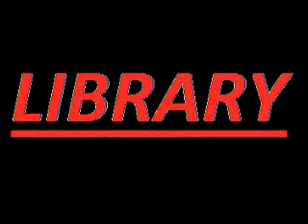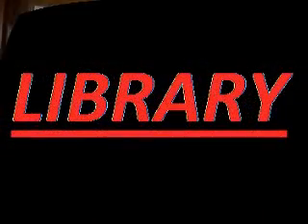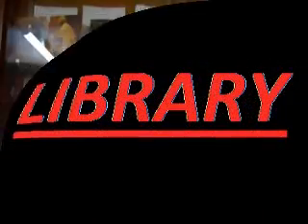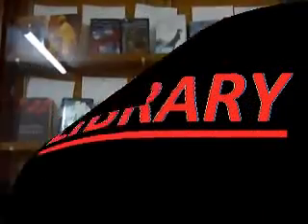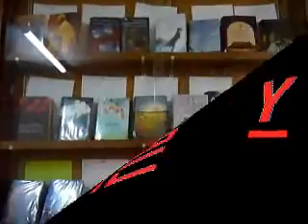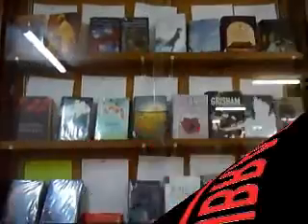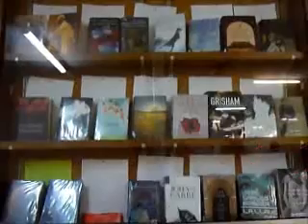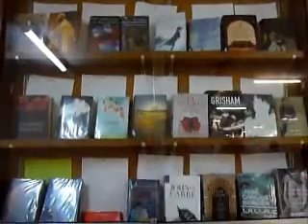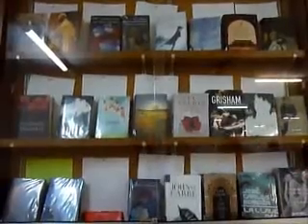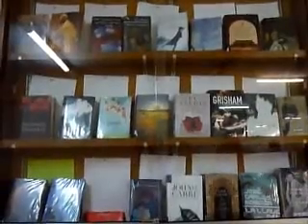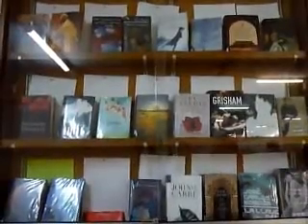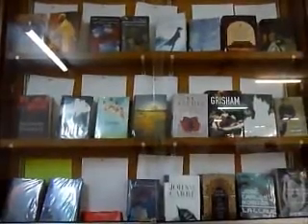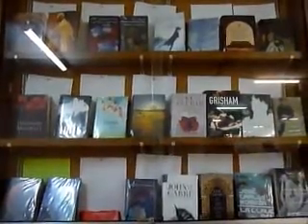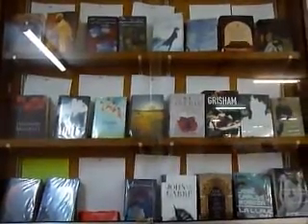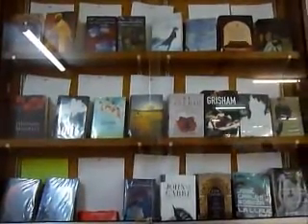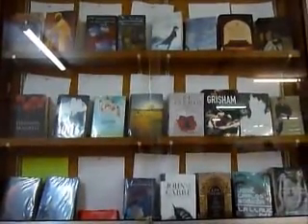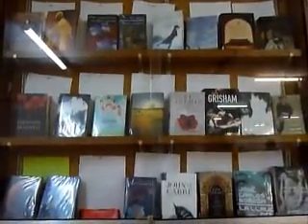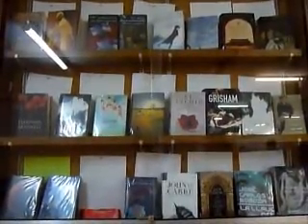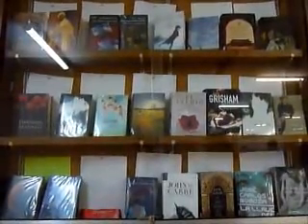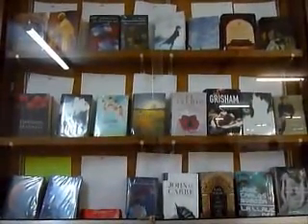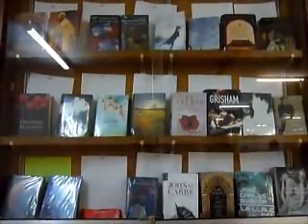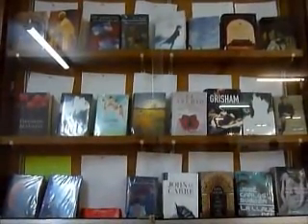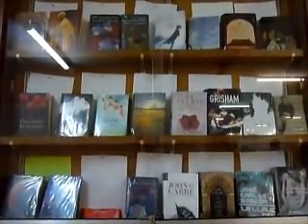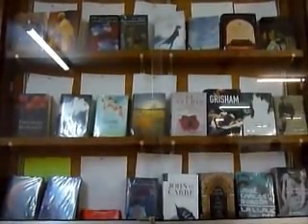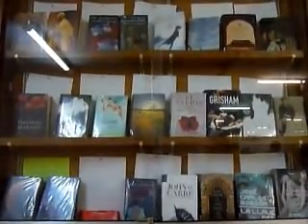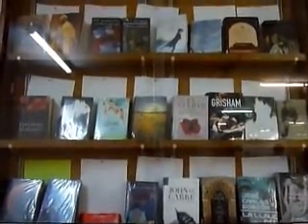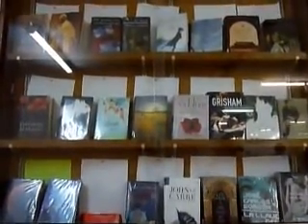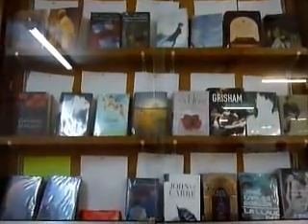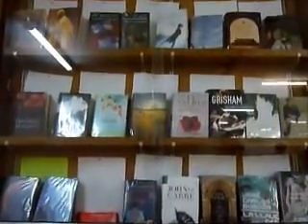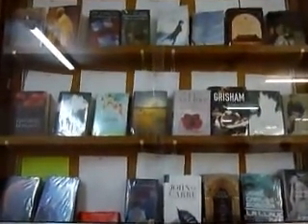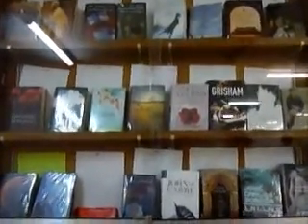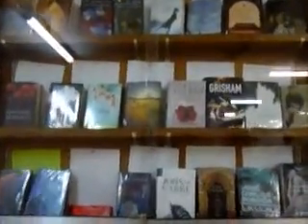Before we enter the library, this shows you a book exhibition, where you can find interesting books.